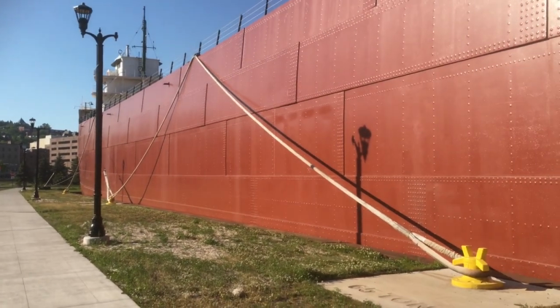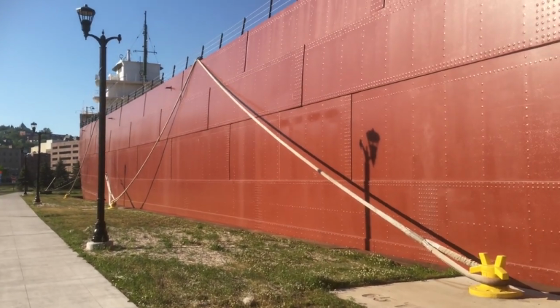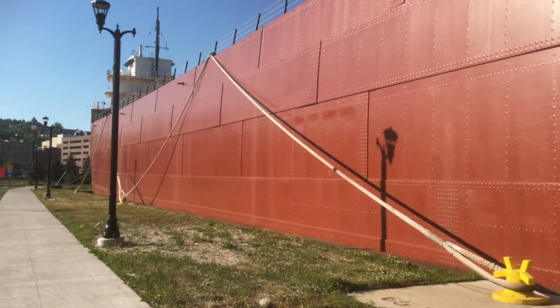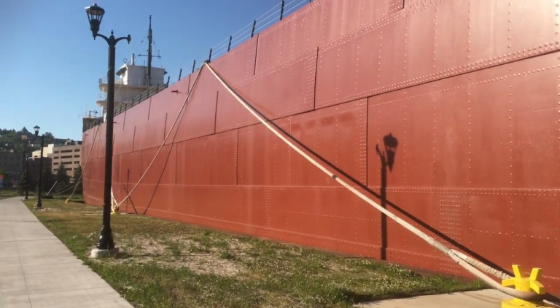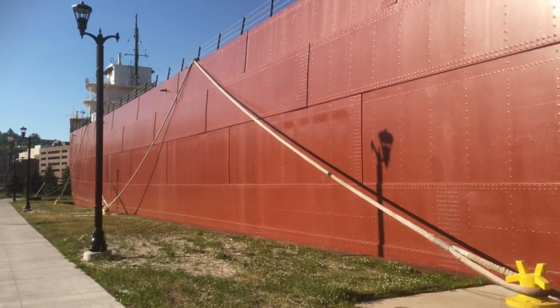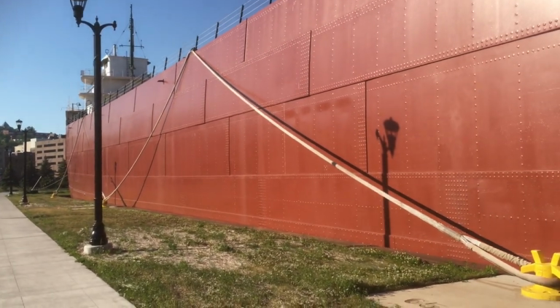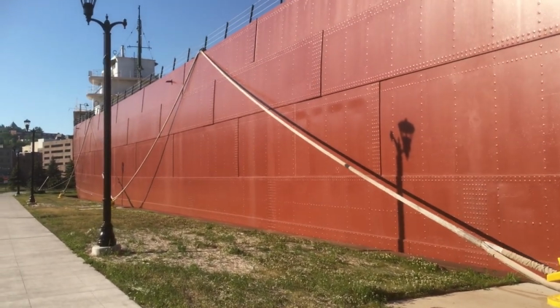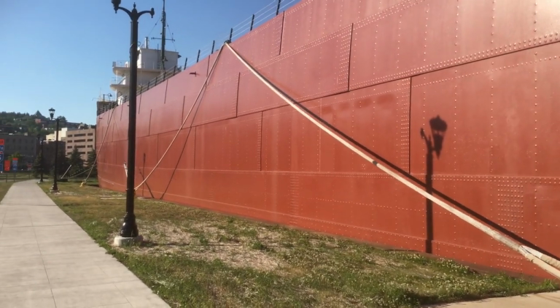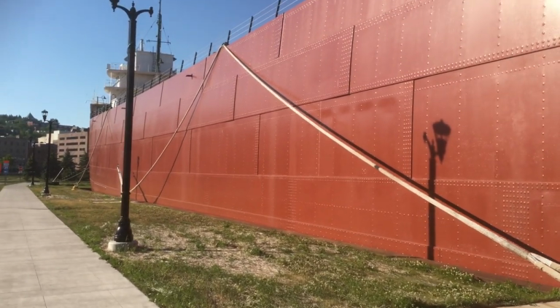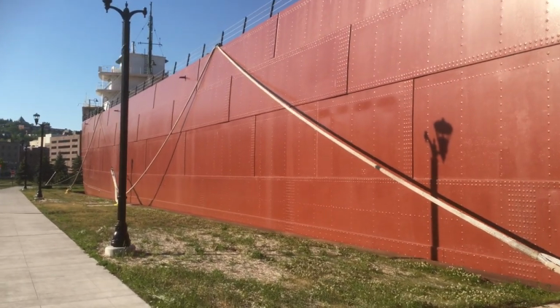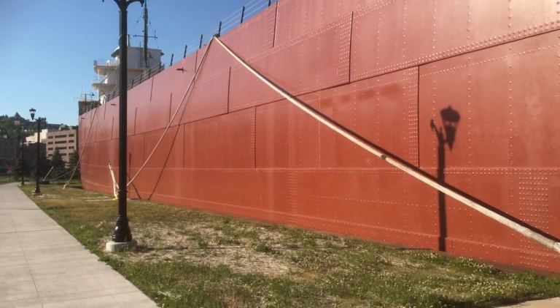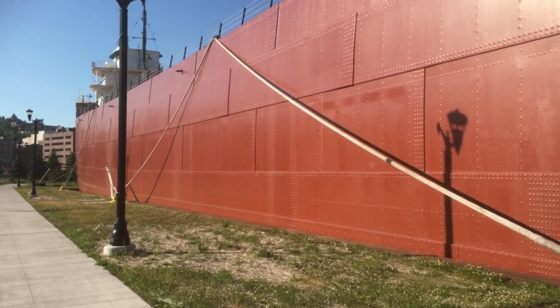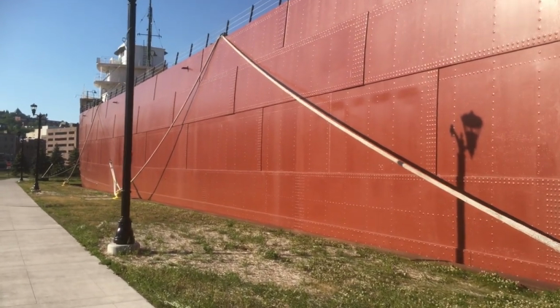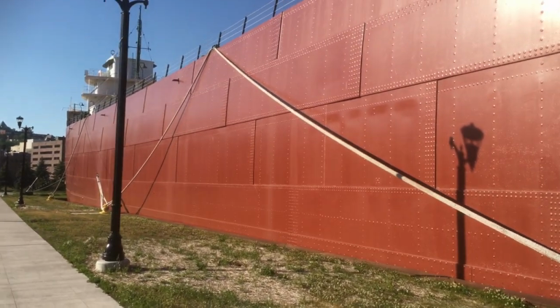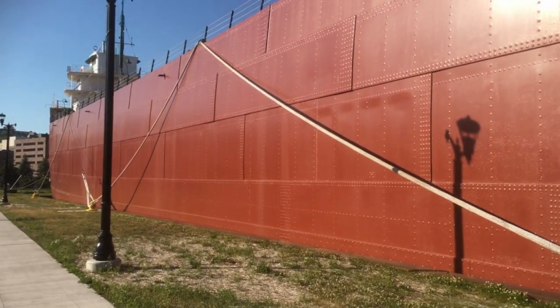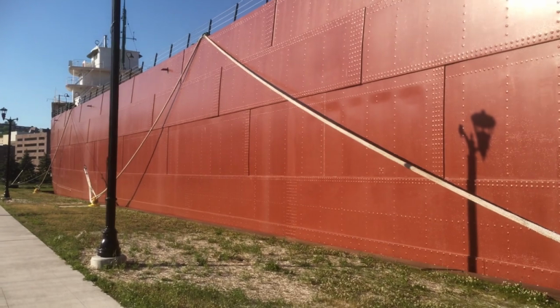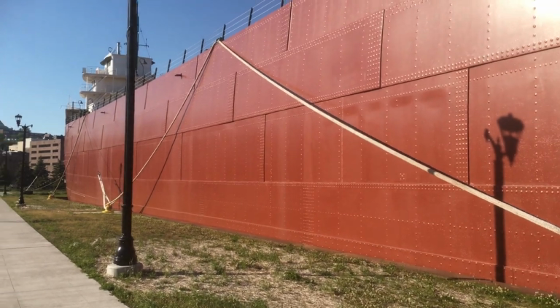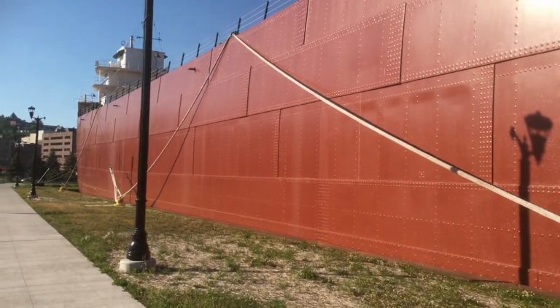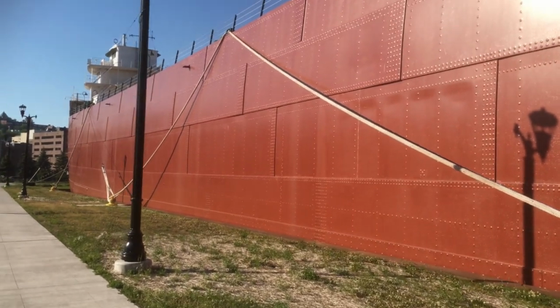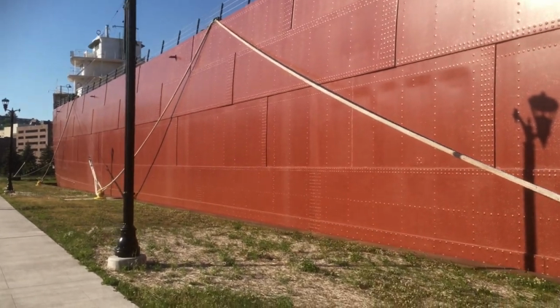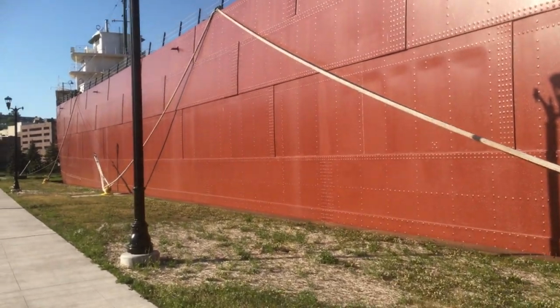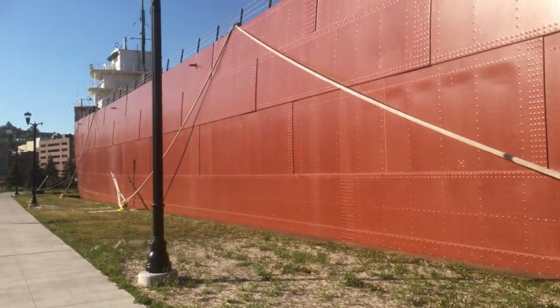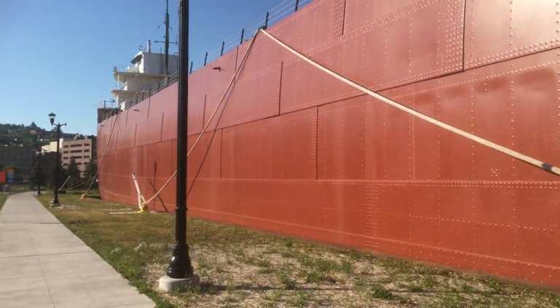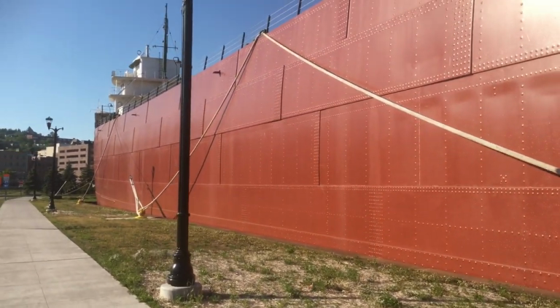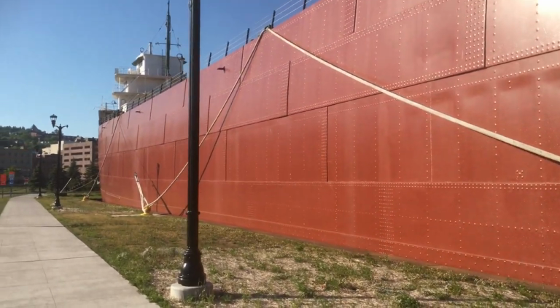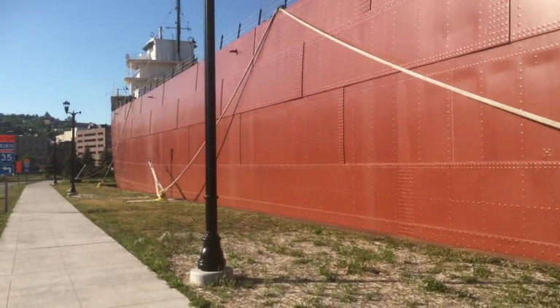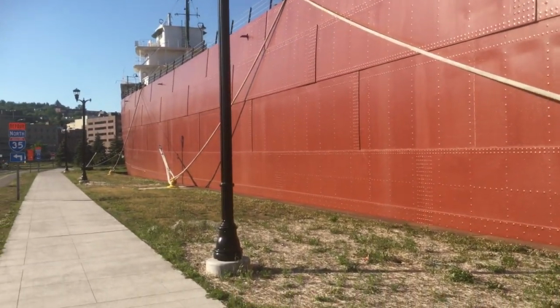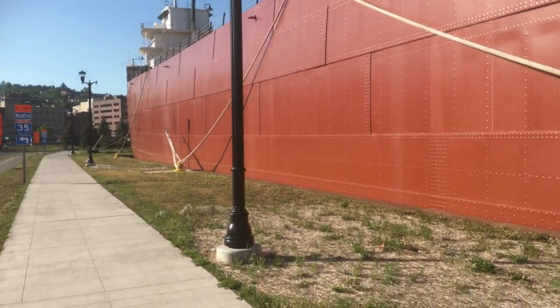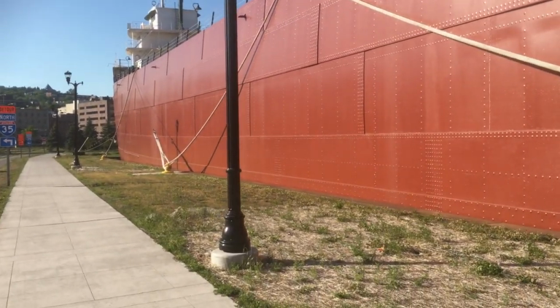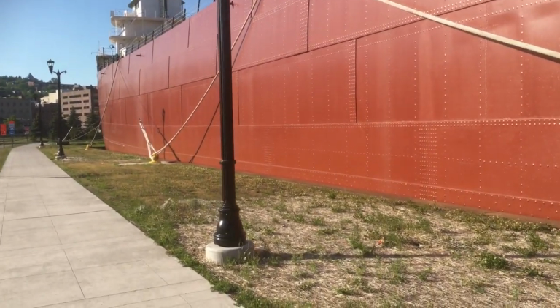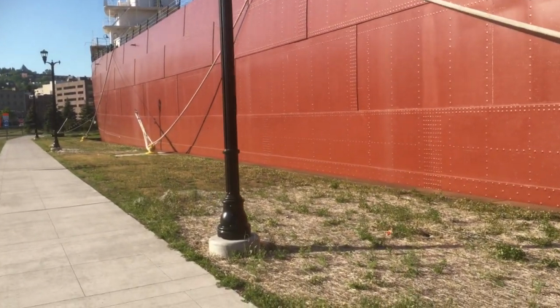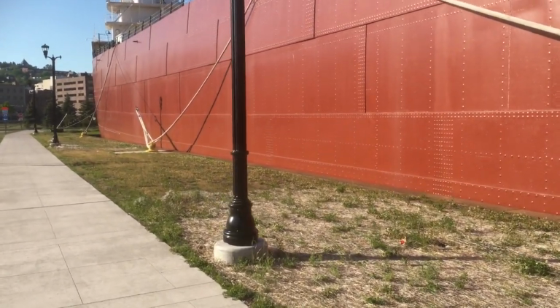It's docked up here in Duluth. It is a tourist attraction. You can look it up pretty easily.